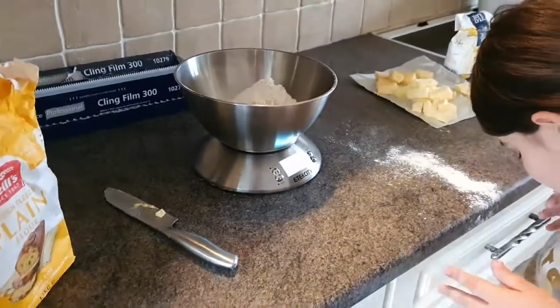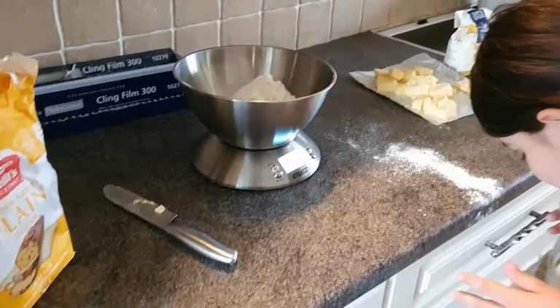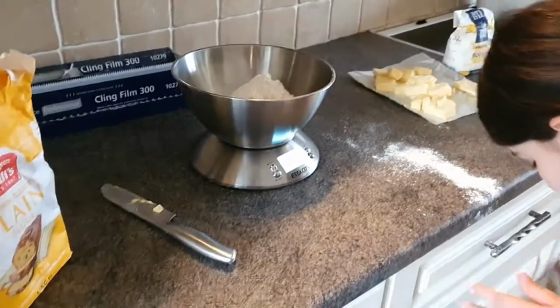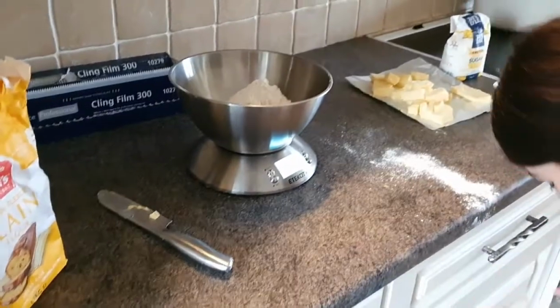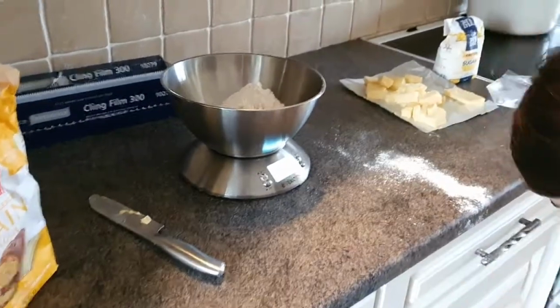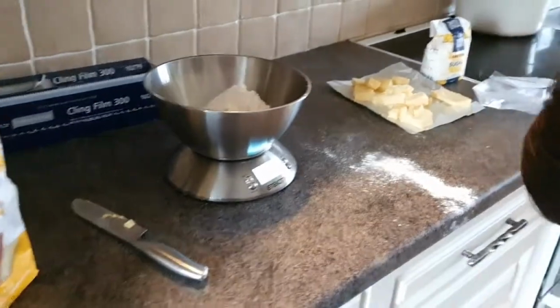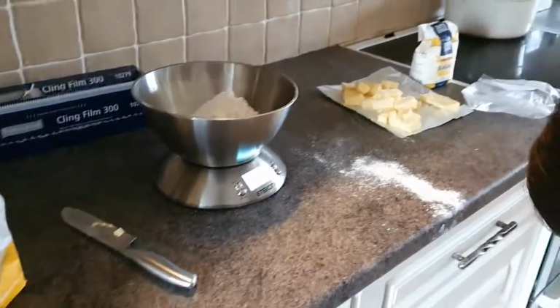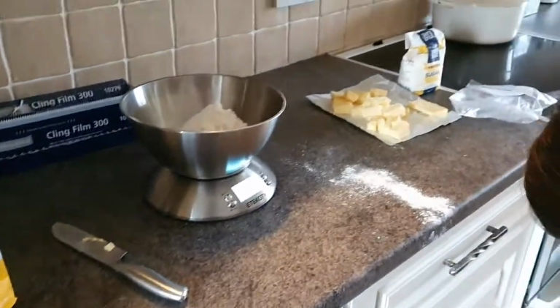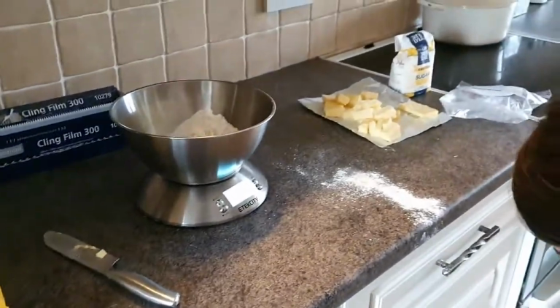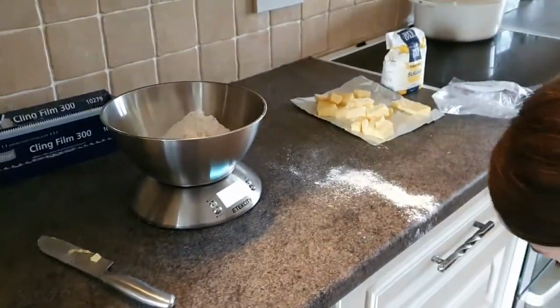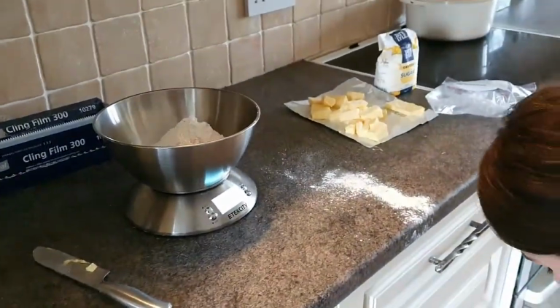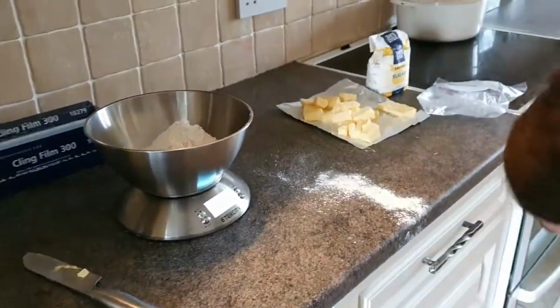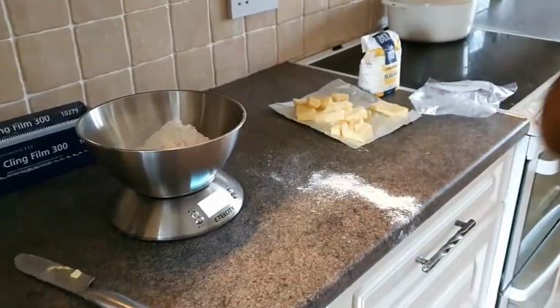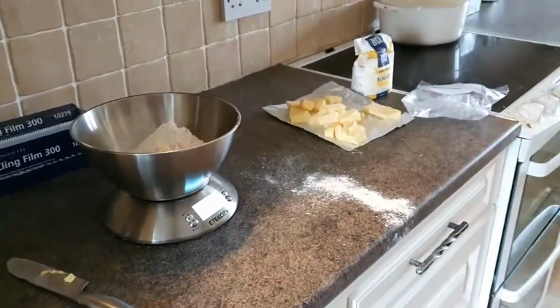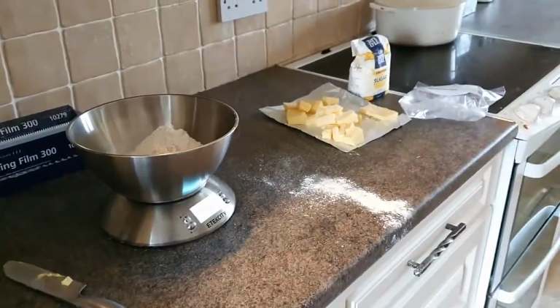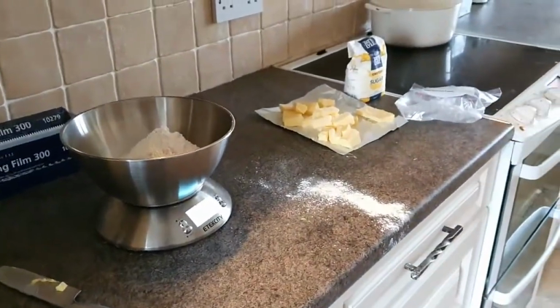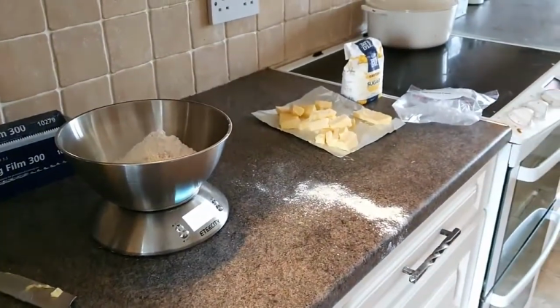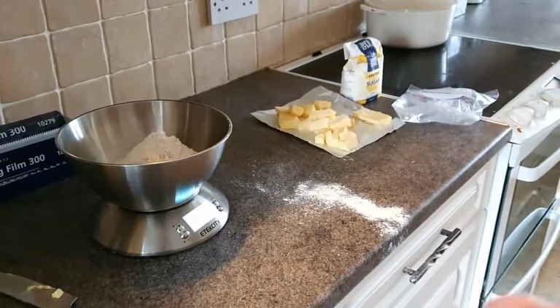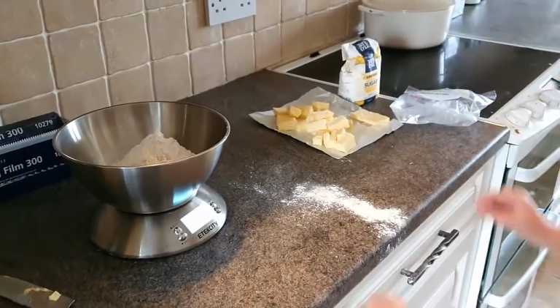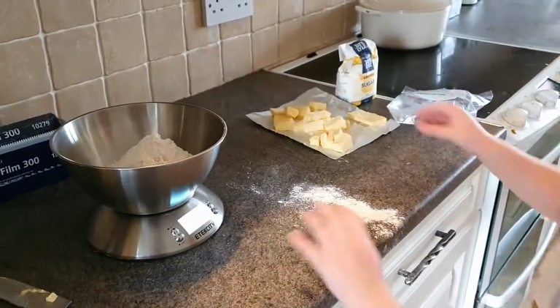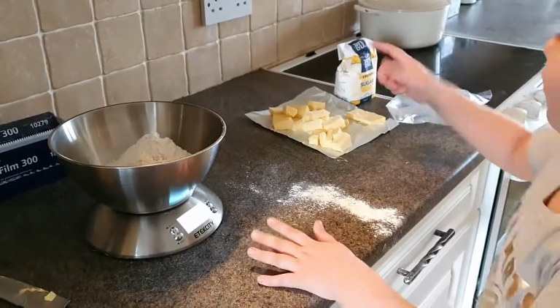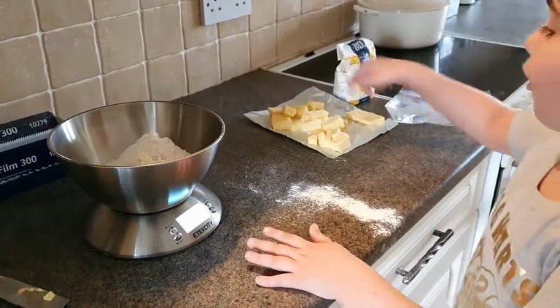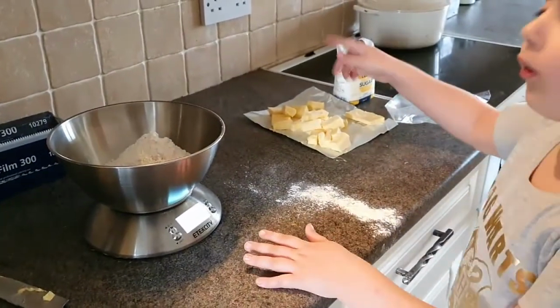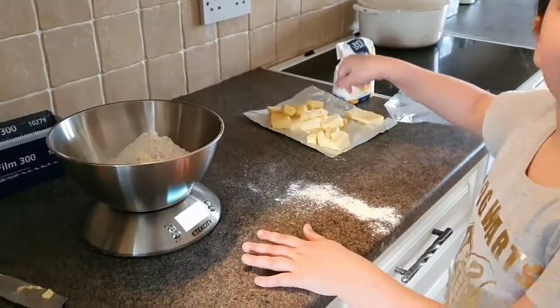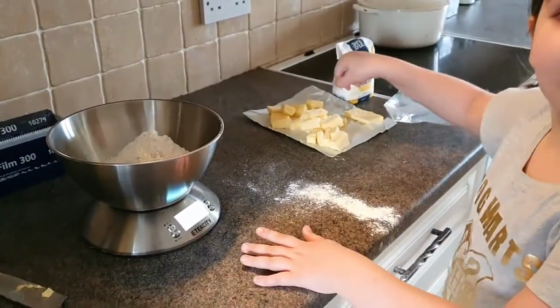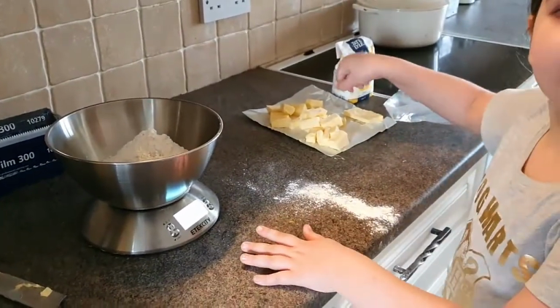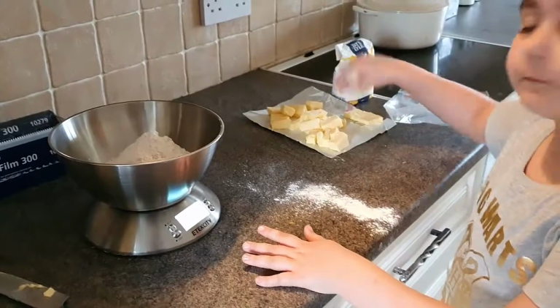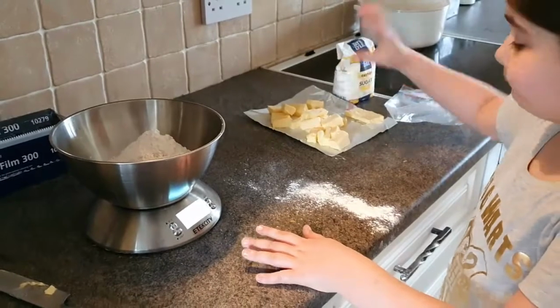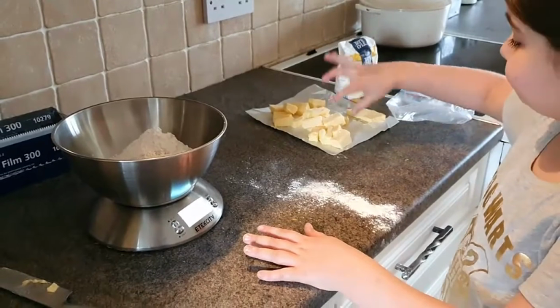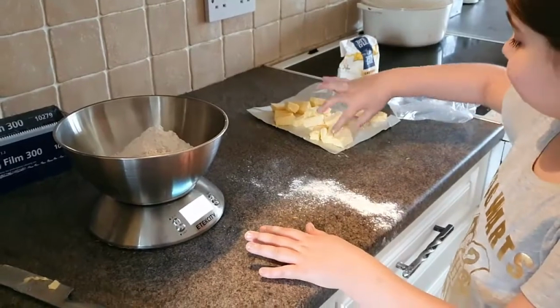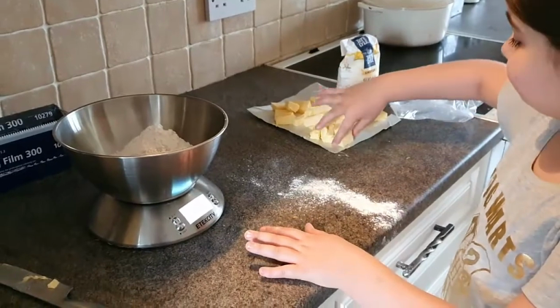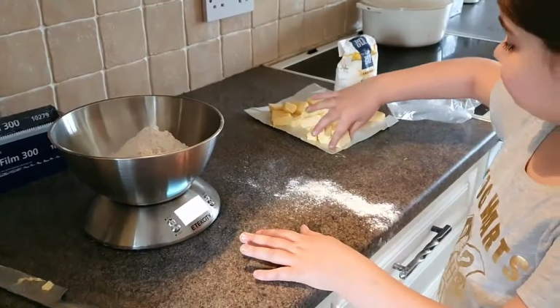200 grams of butter — sorry. All of that. Yeah, that's 200 grams.